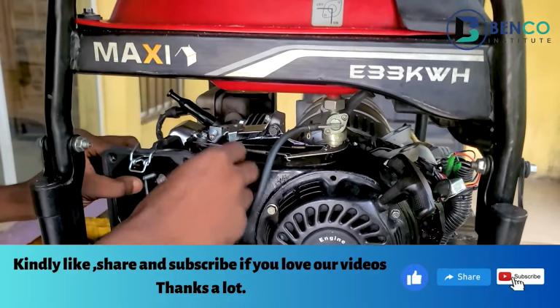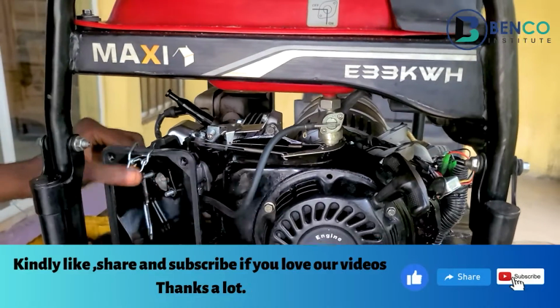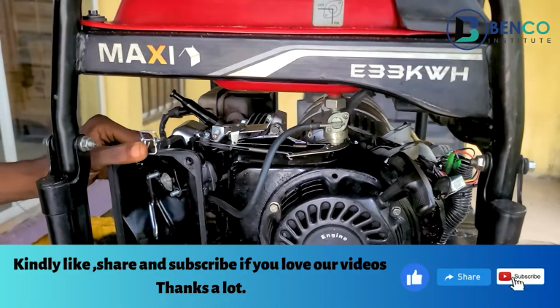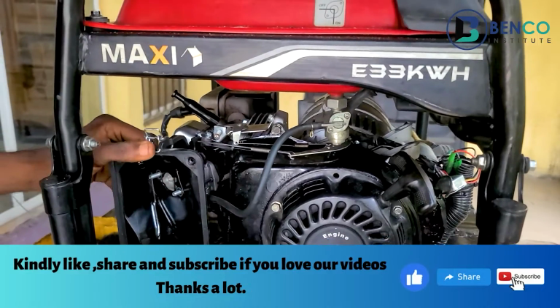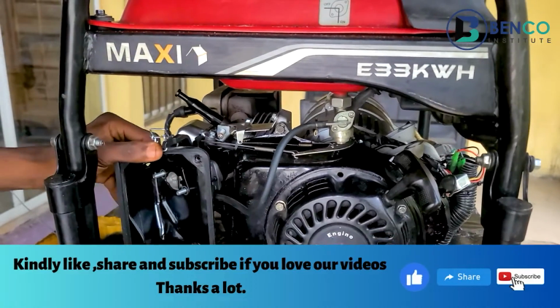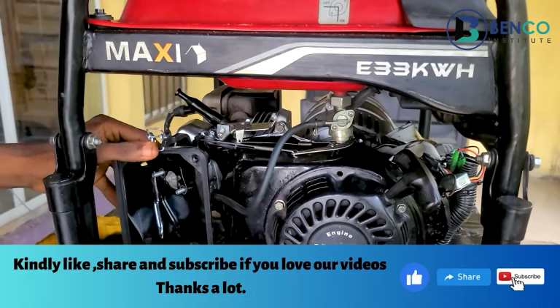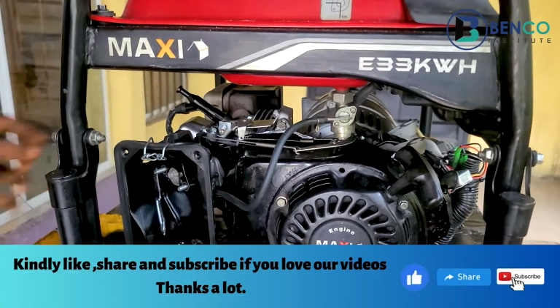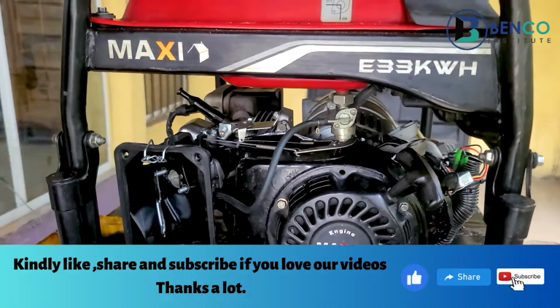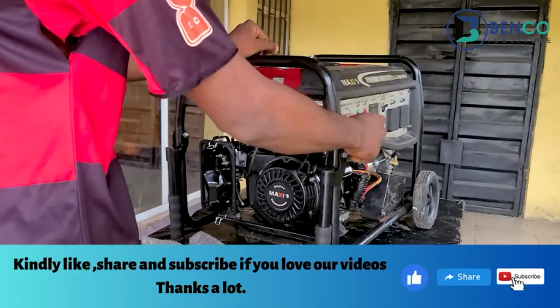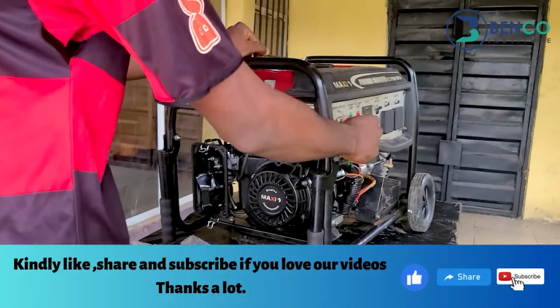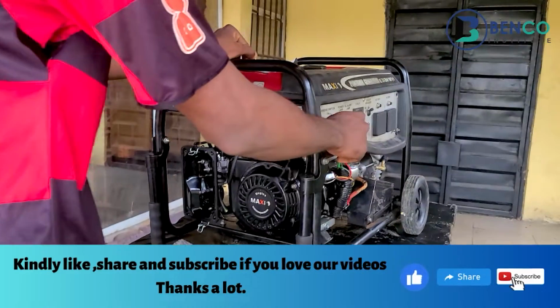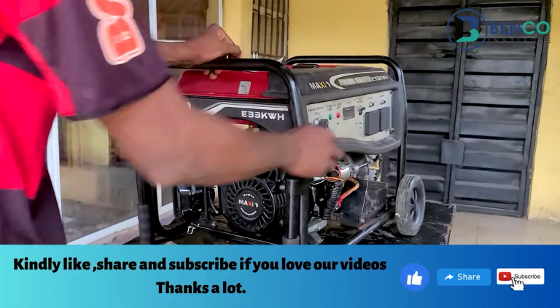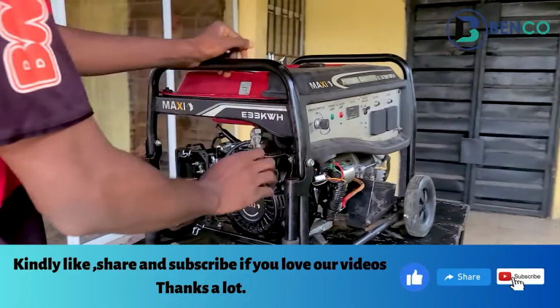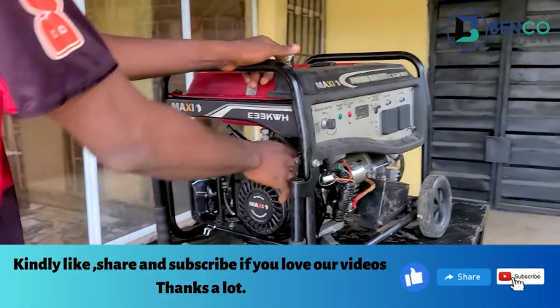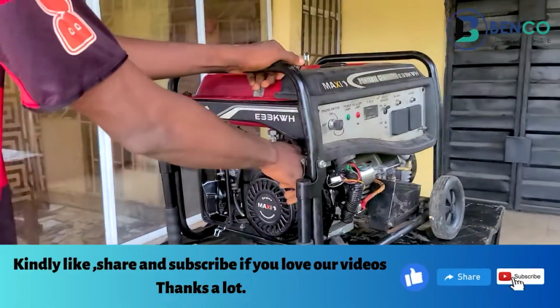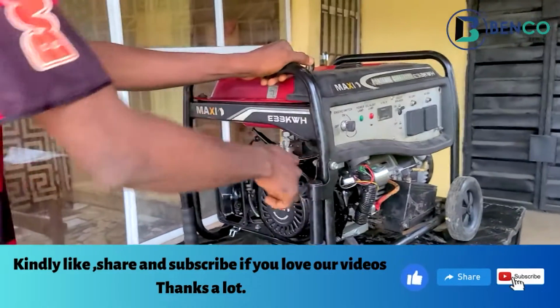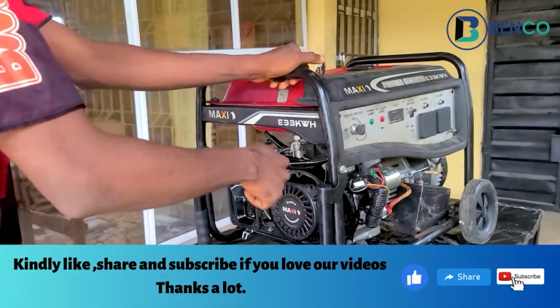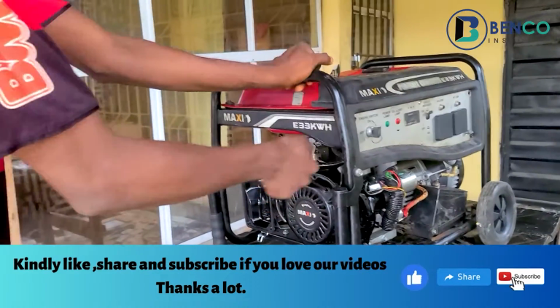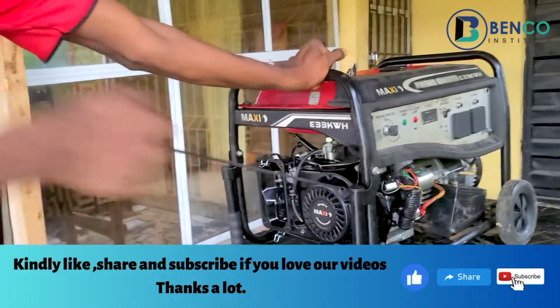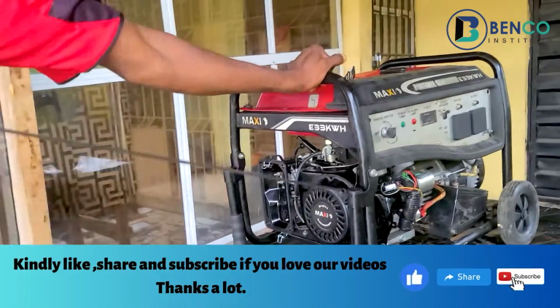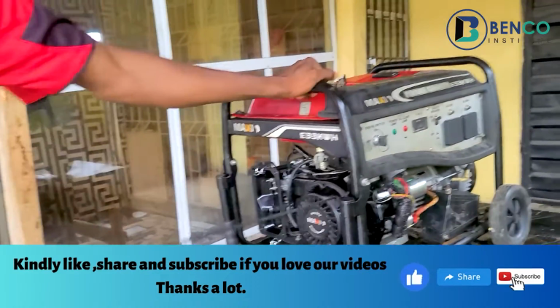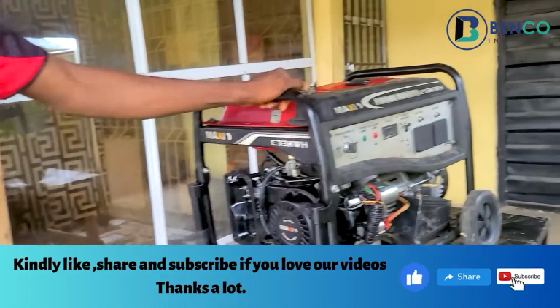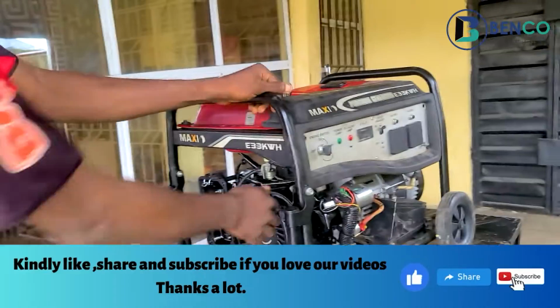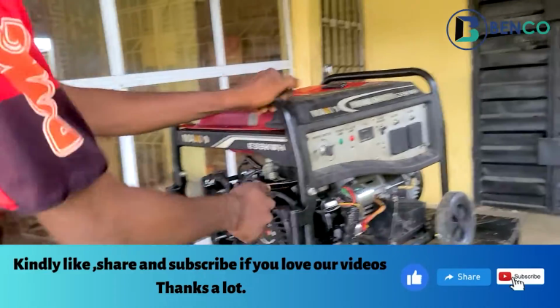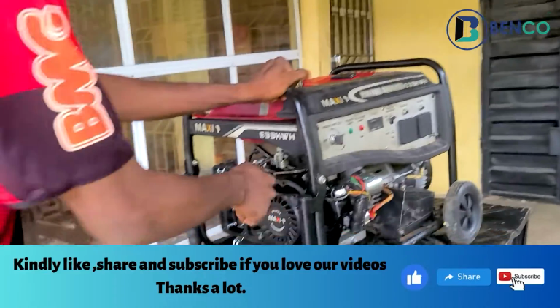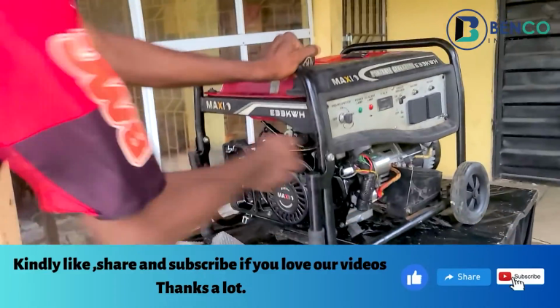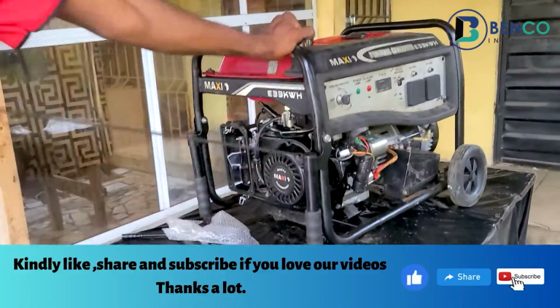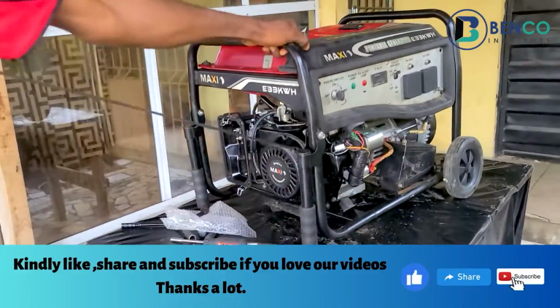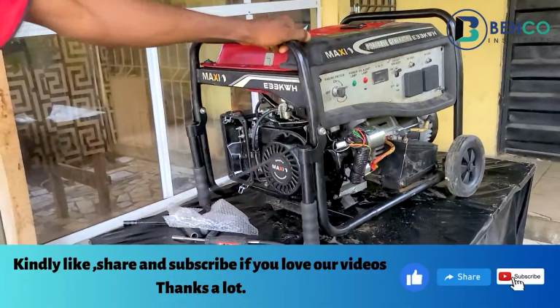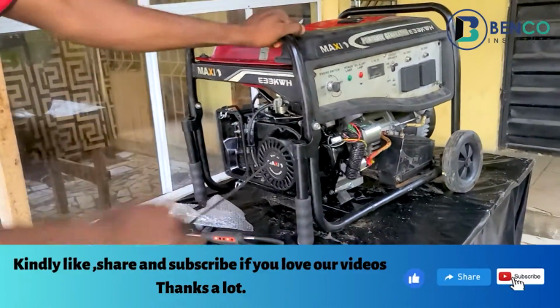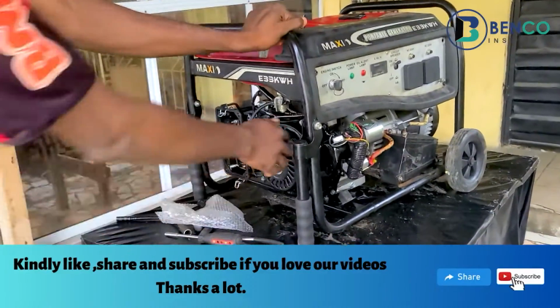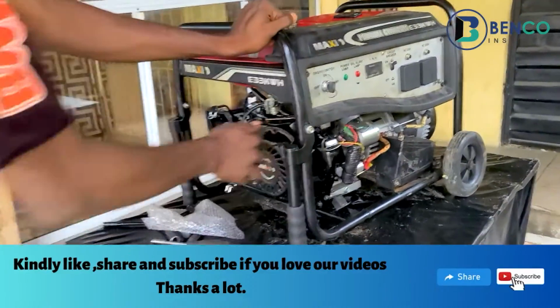On this particular video, if you watch to the end, you will know how to service your dual carburetors properly like a seasoned technician.